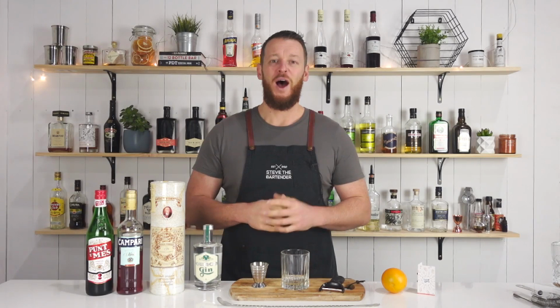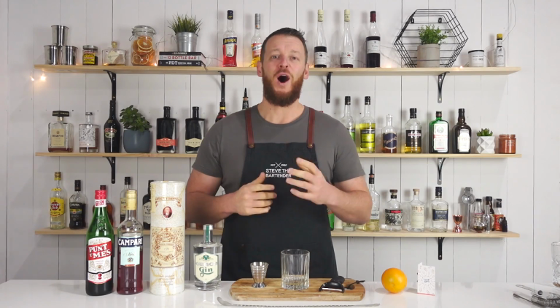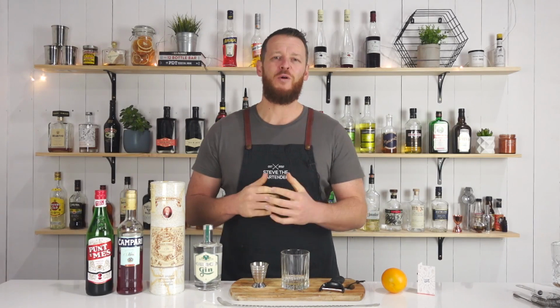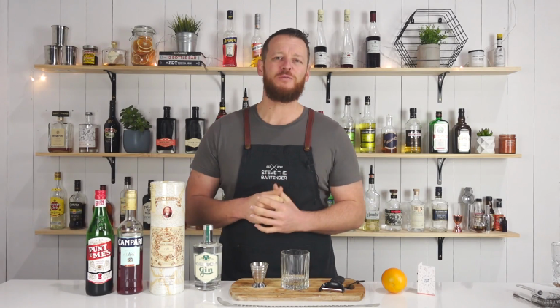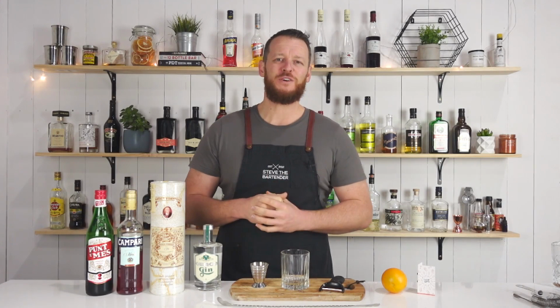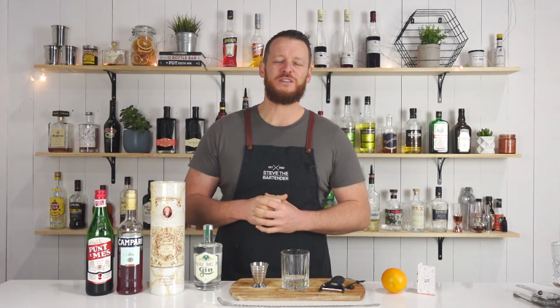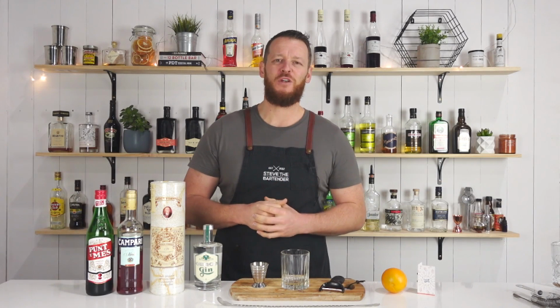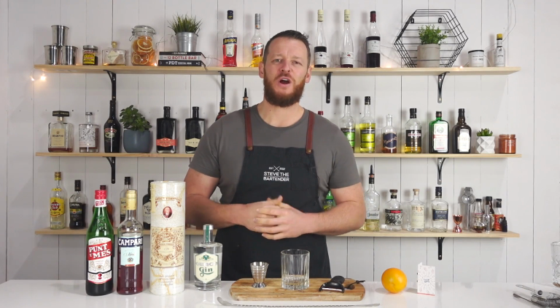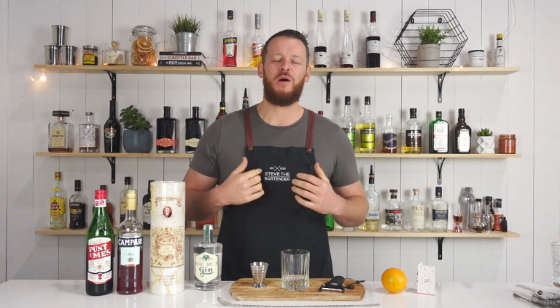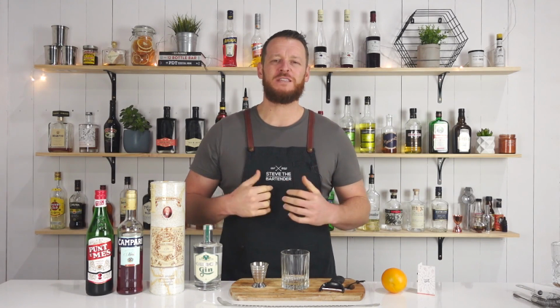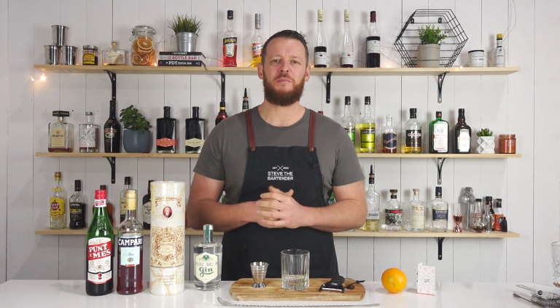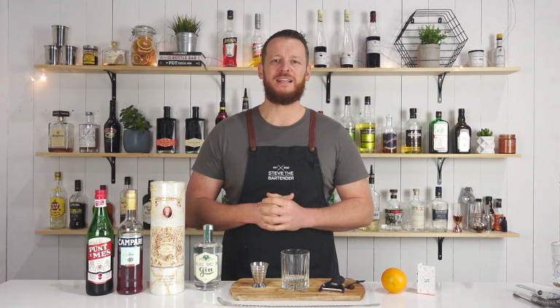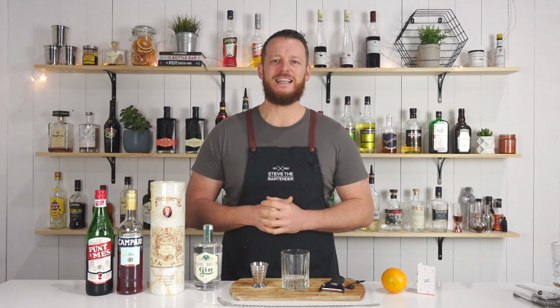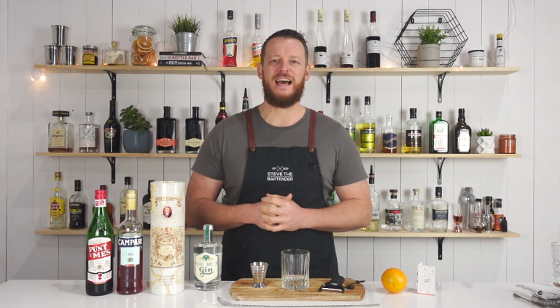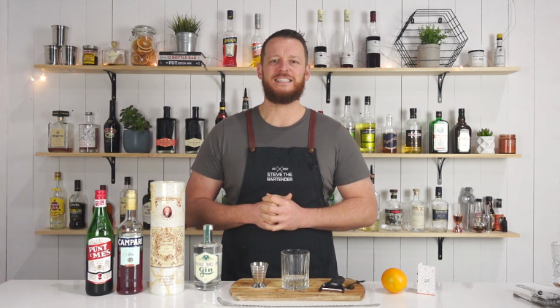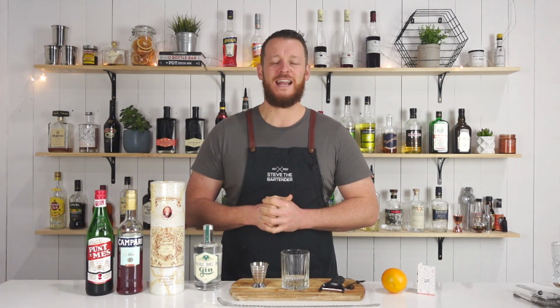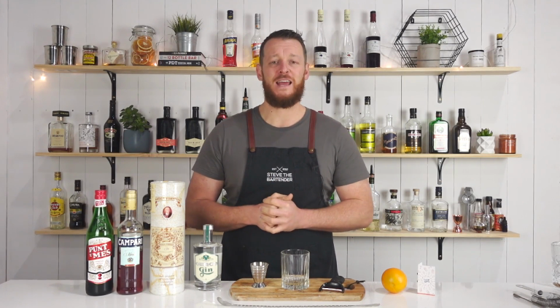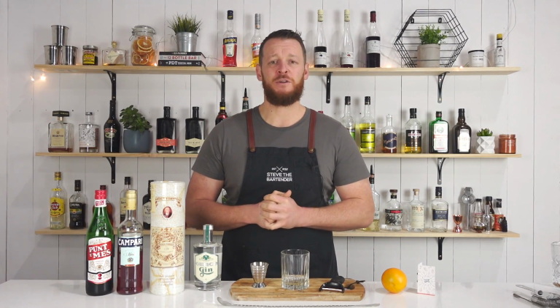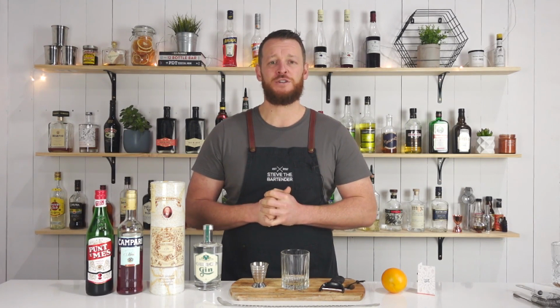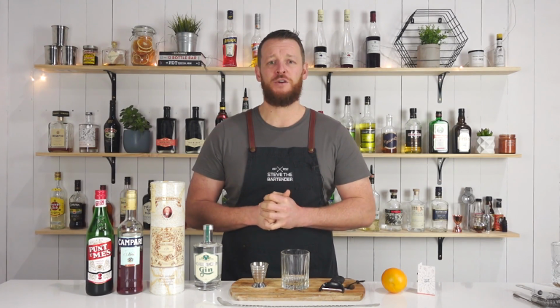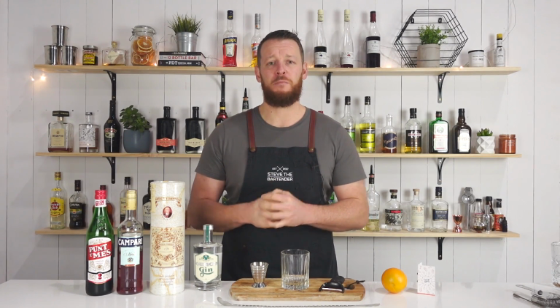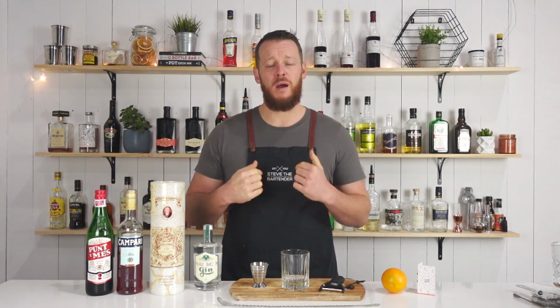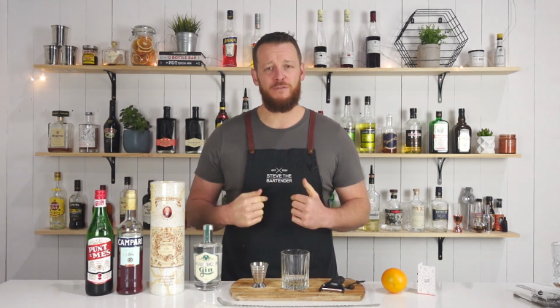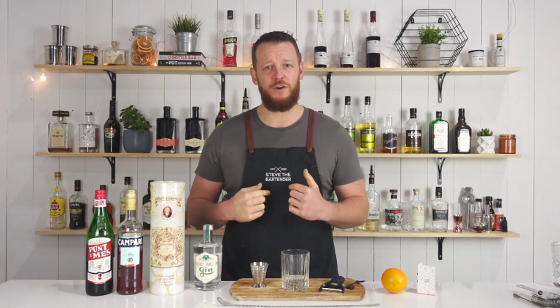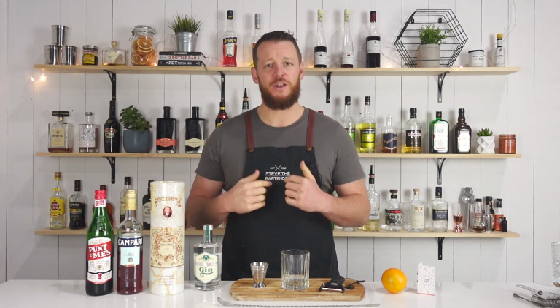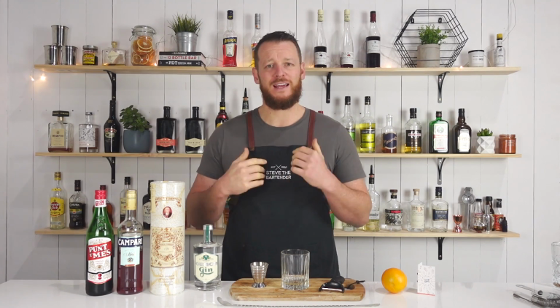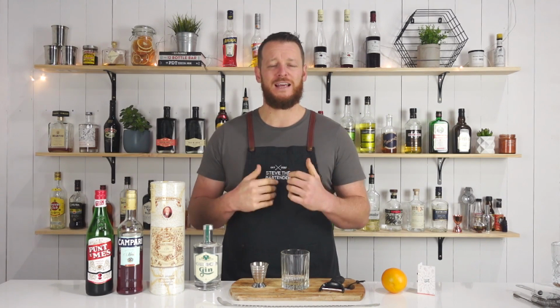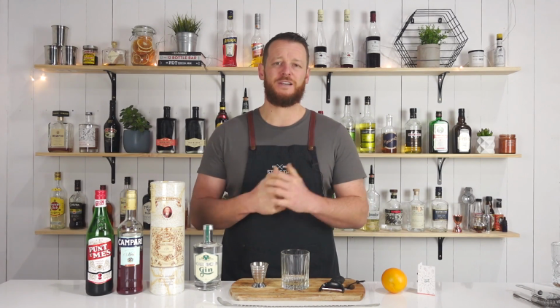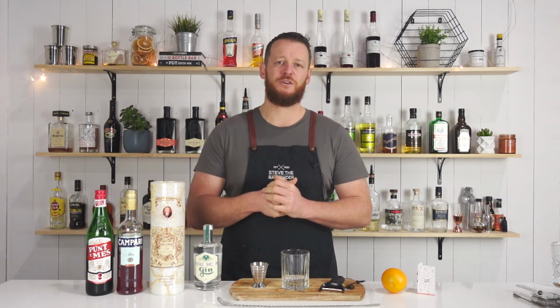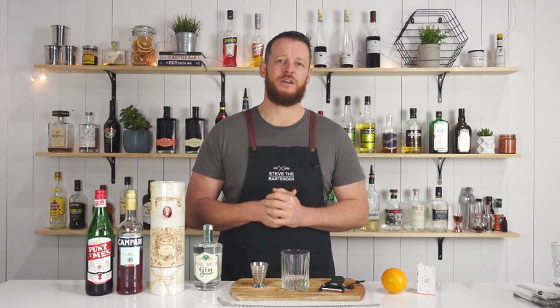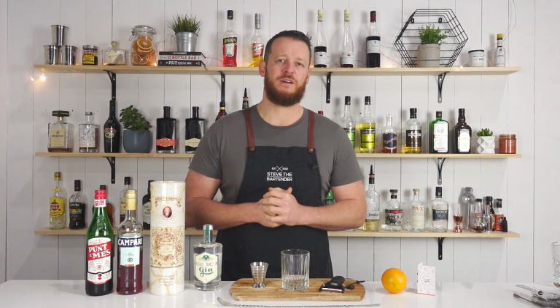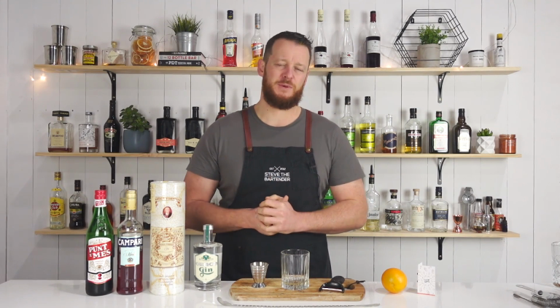Hi, welcome to the cocktail vlog. I'm Steve the bartender, and today I'm gonna show you my preferred classic Negroni recipe.